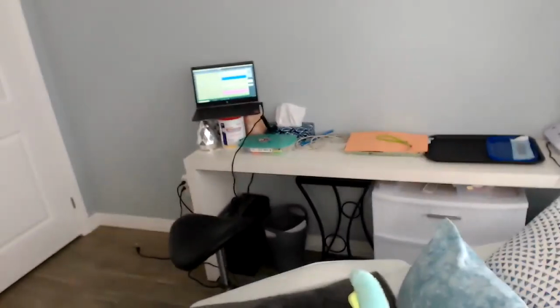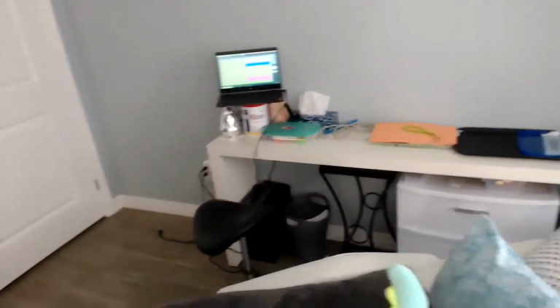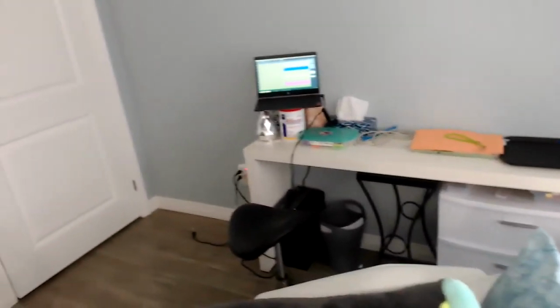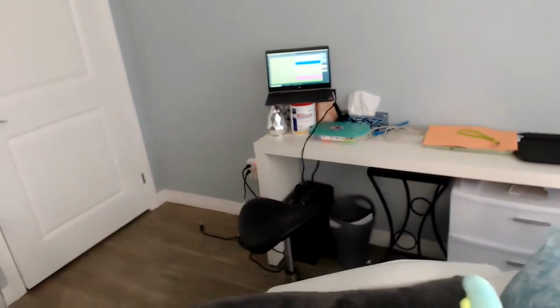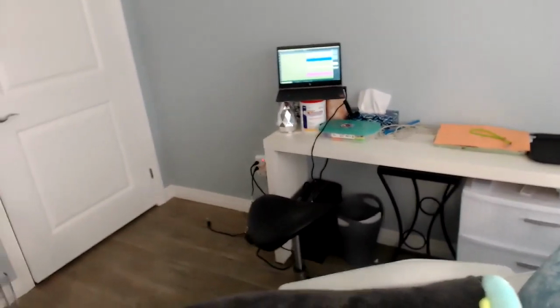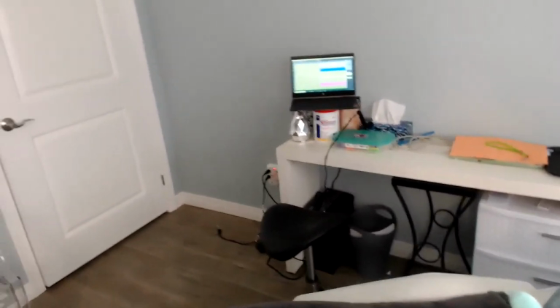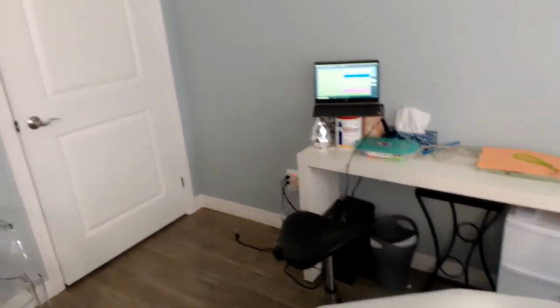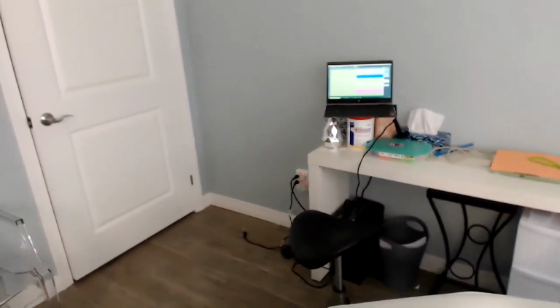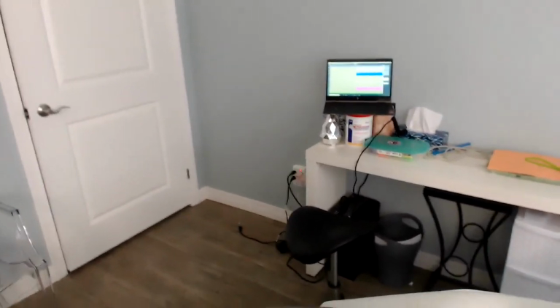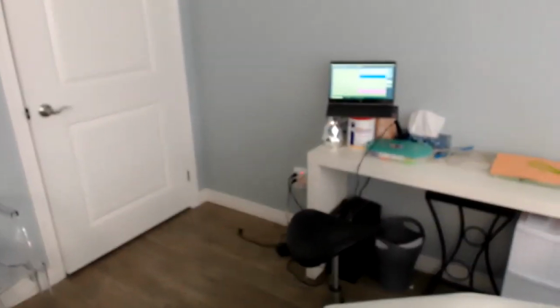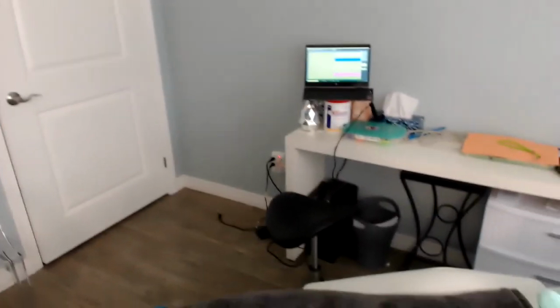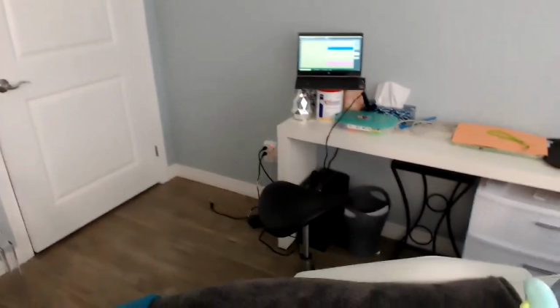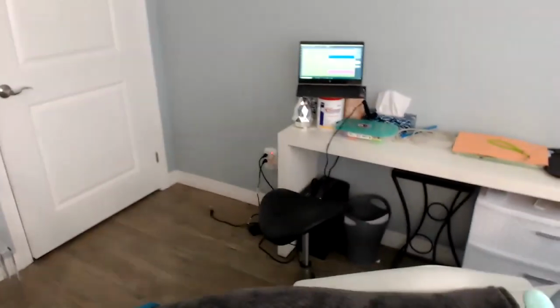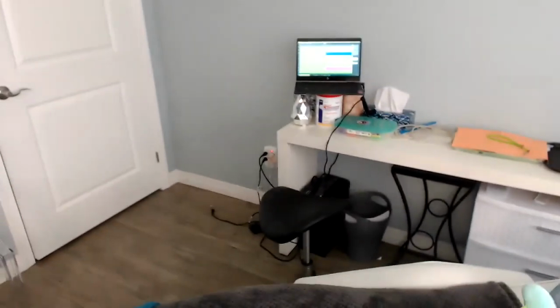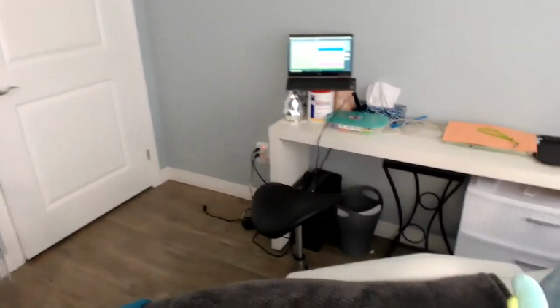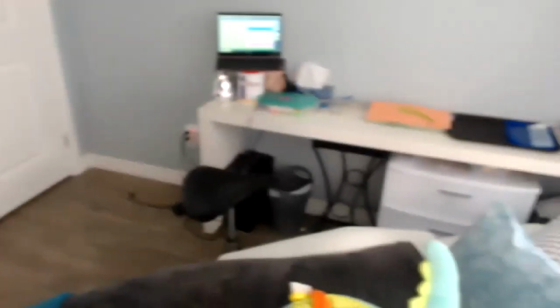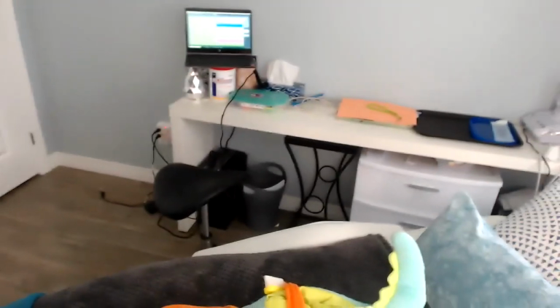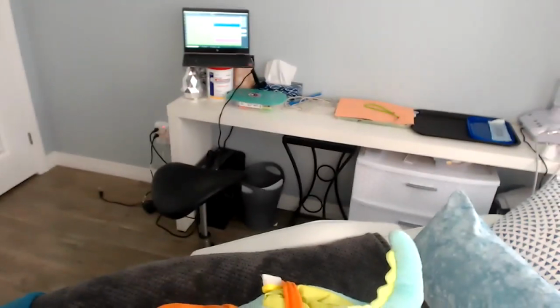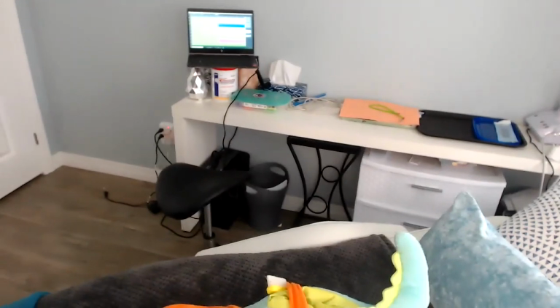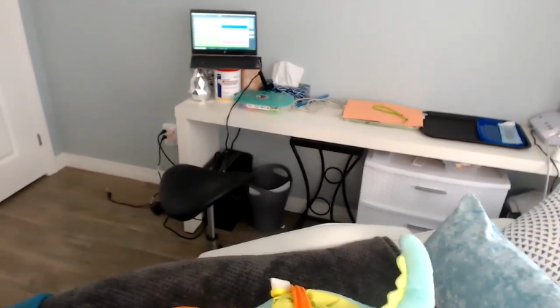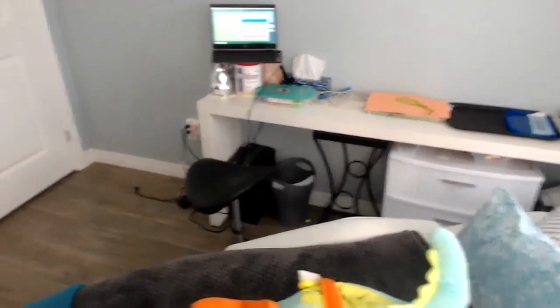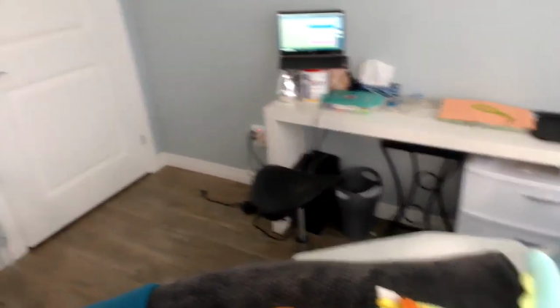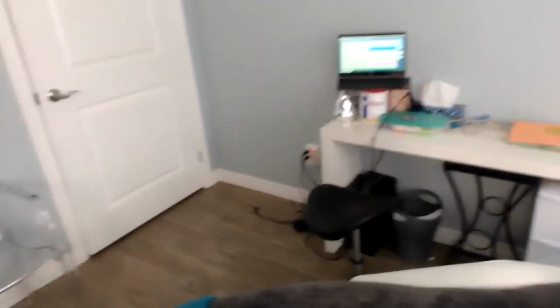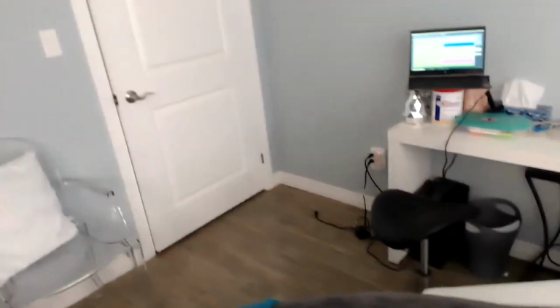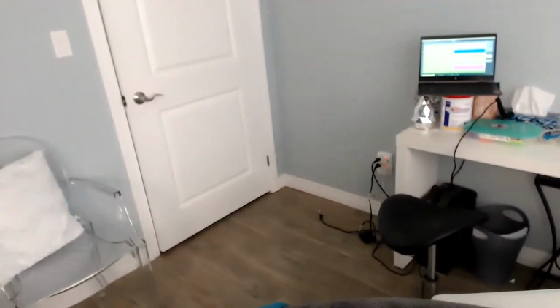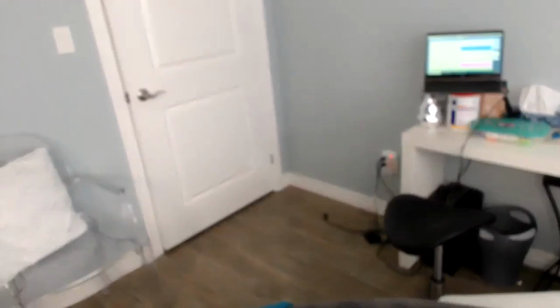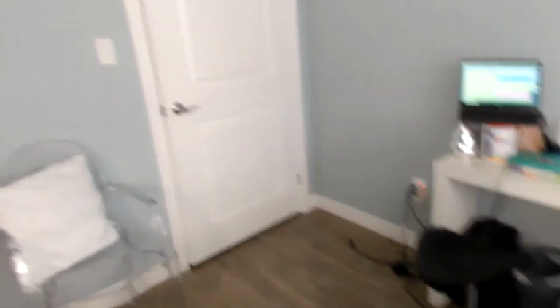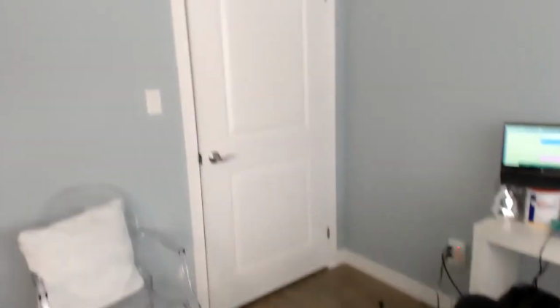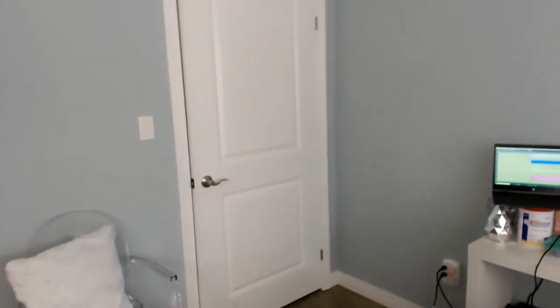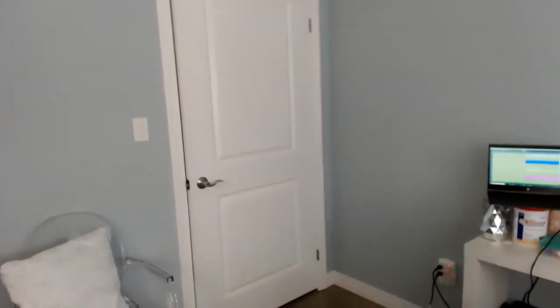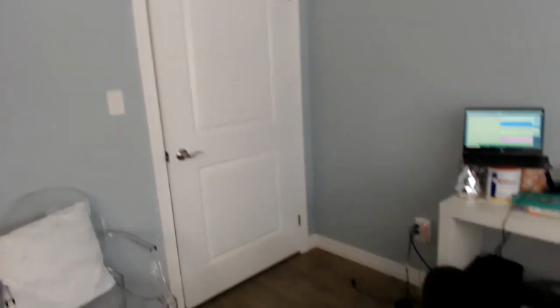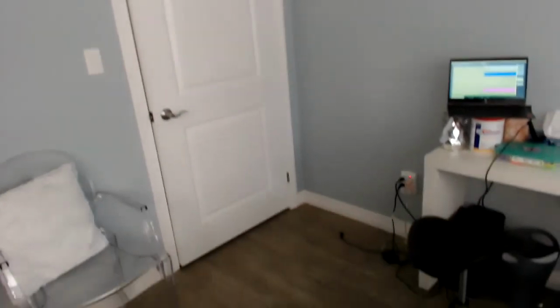And then I have my tray. It looks like some are at the door already. I have a toy box and a laptop.